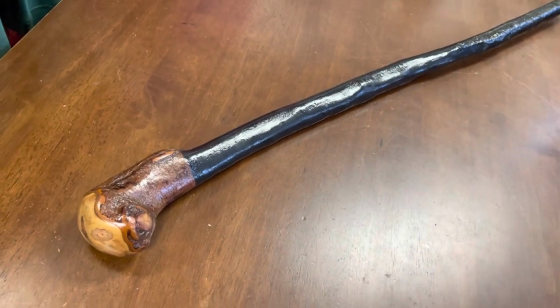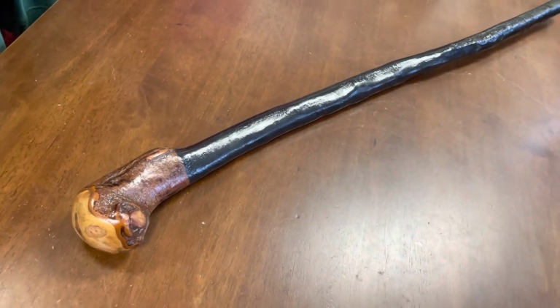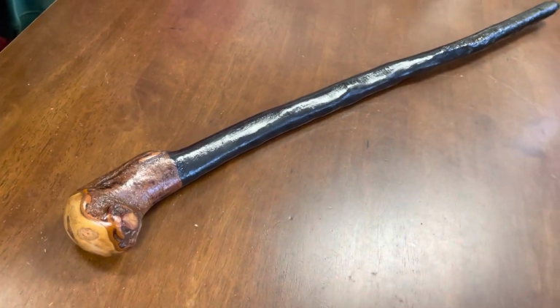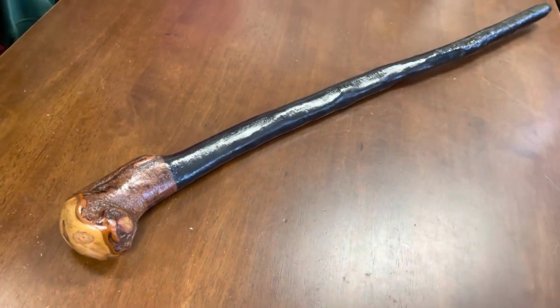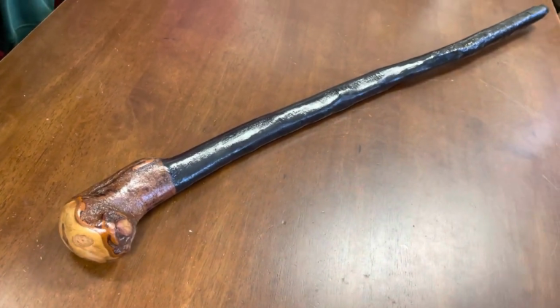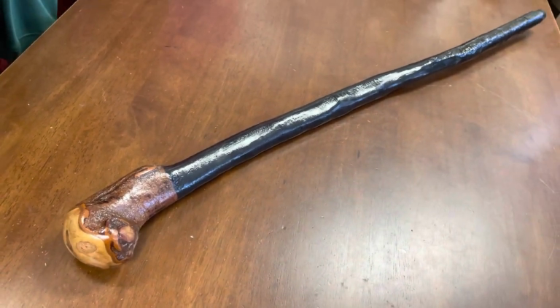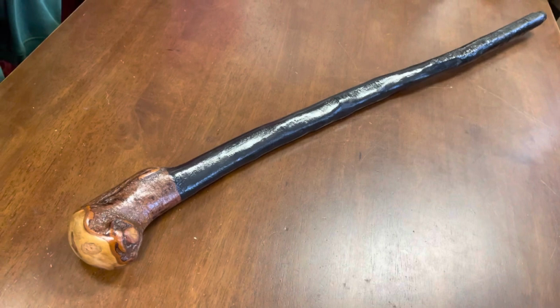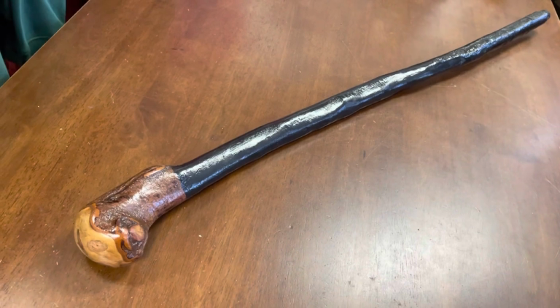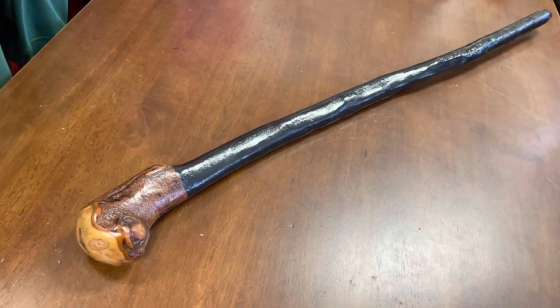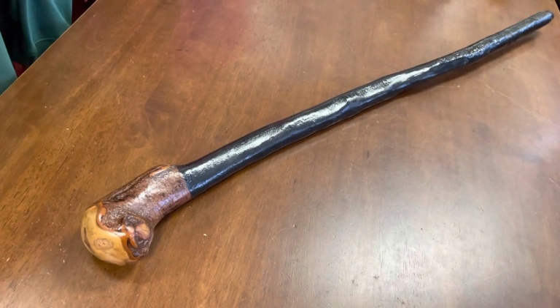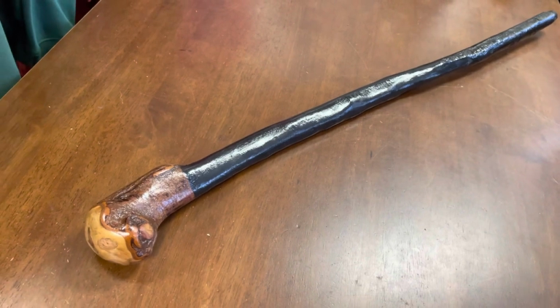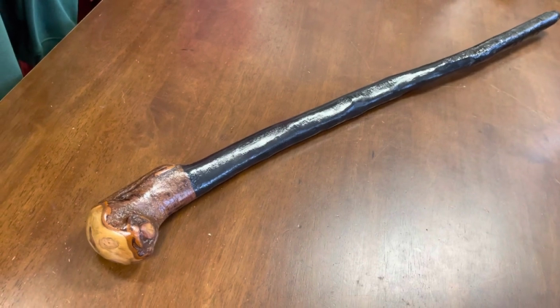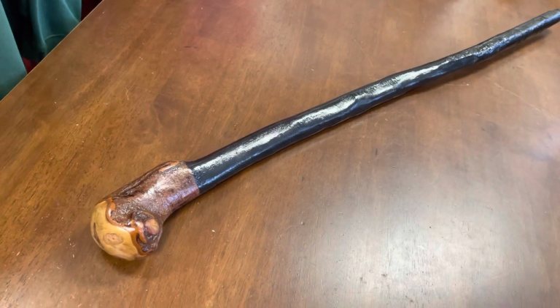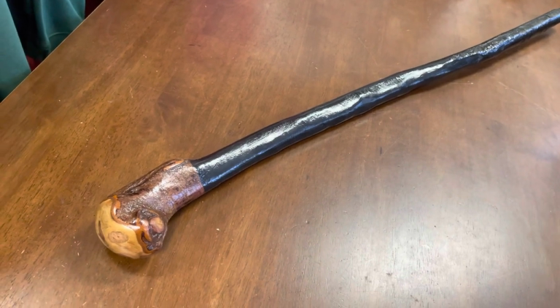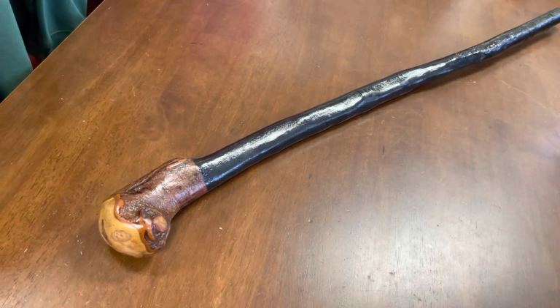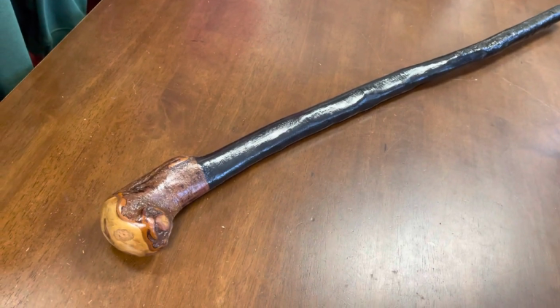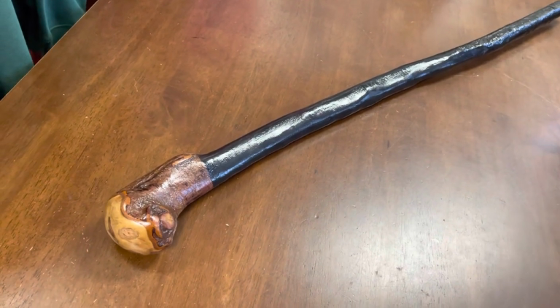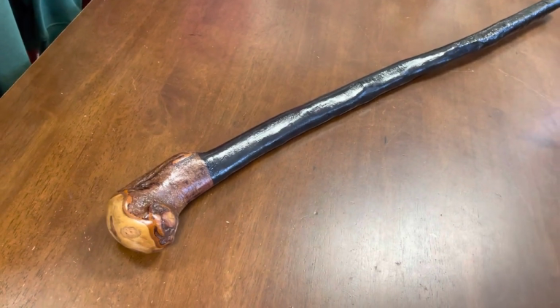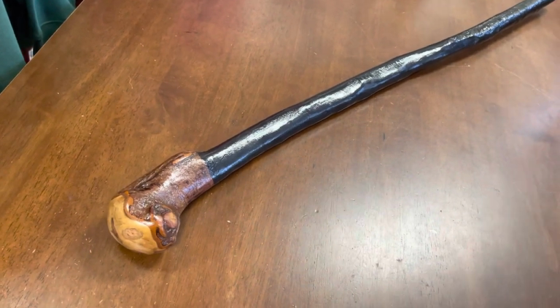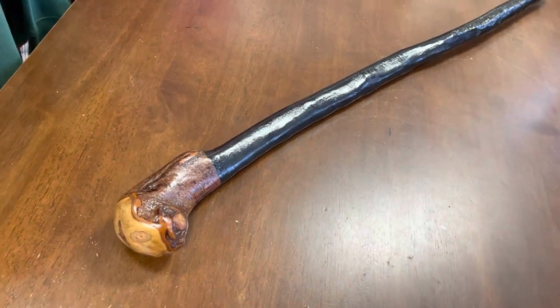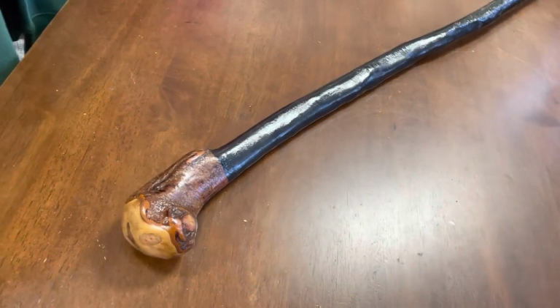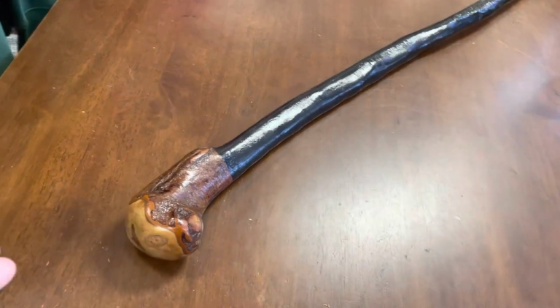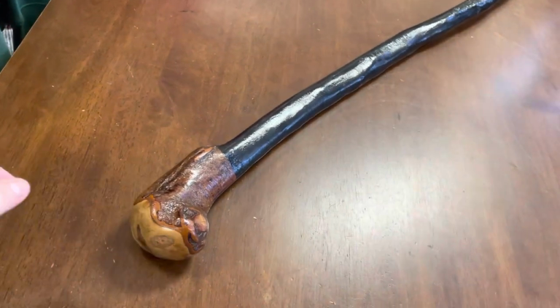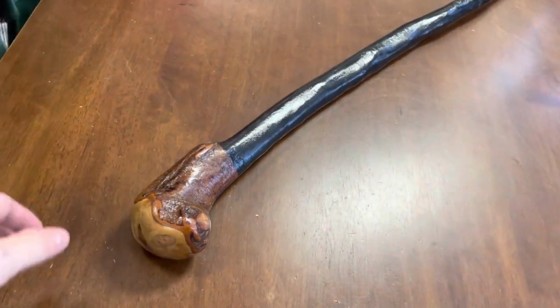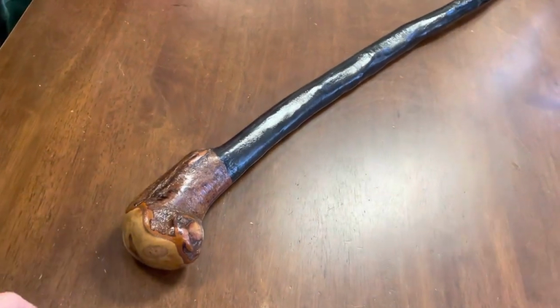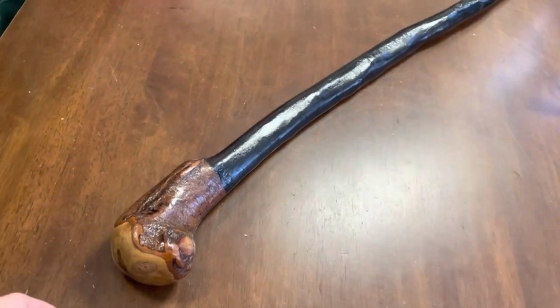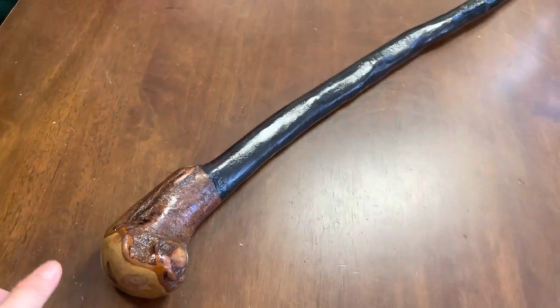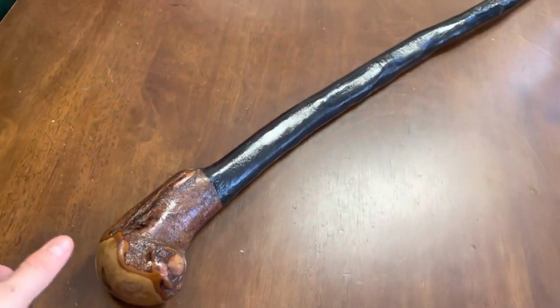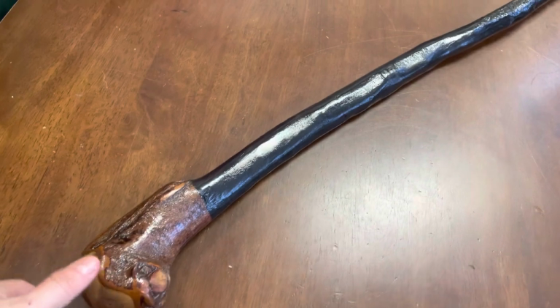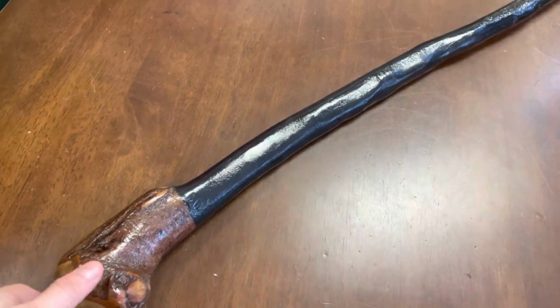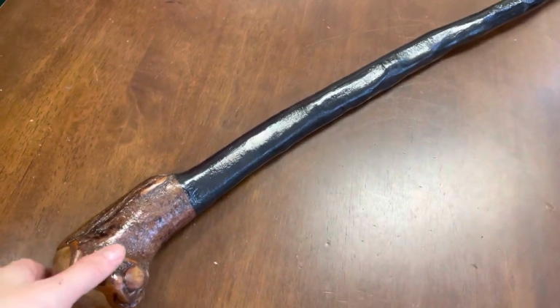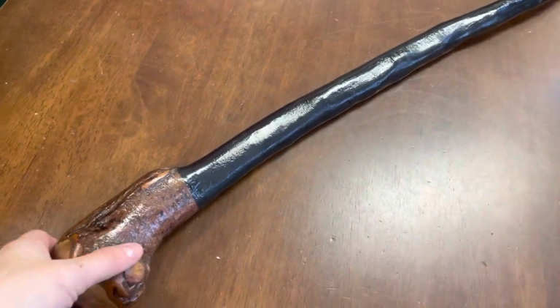Today I'm showcasing a Blackthorn walking stick, and I think this one's quite special, so I thought I'd make a video about this.